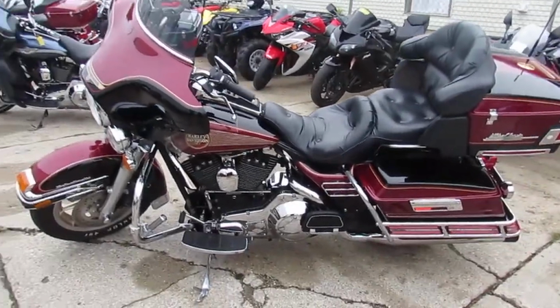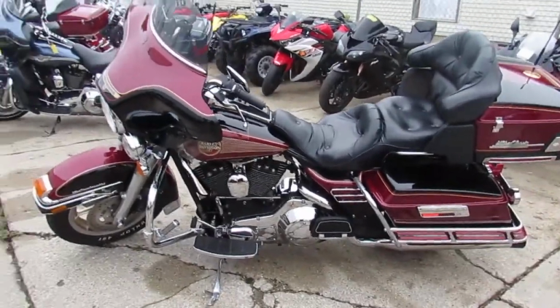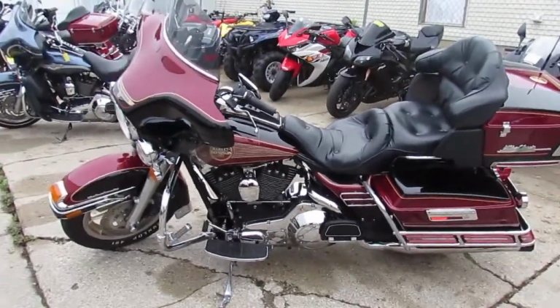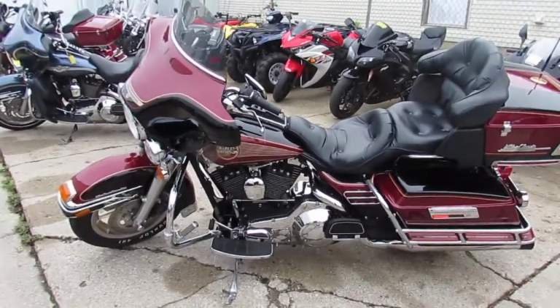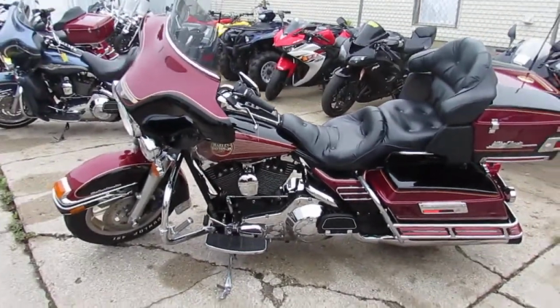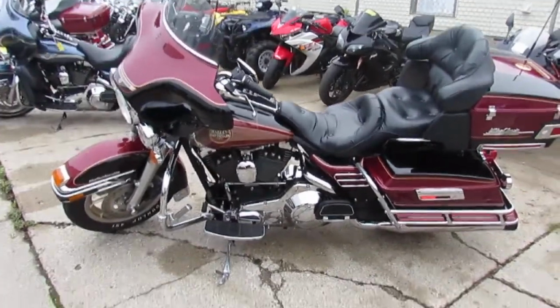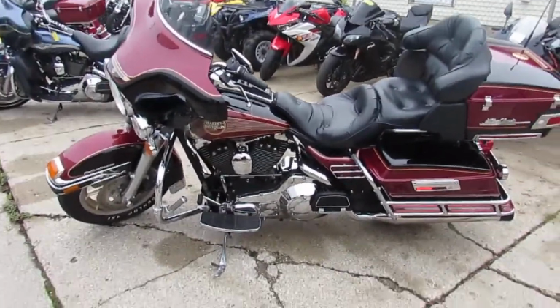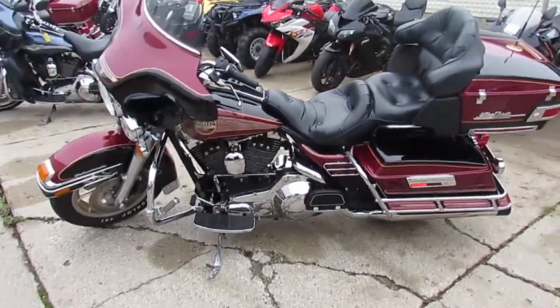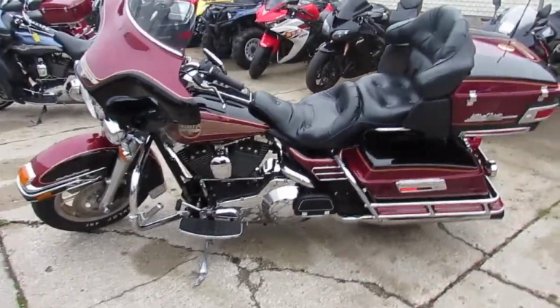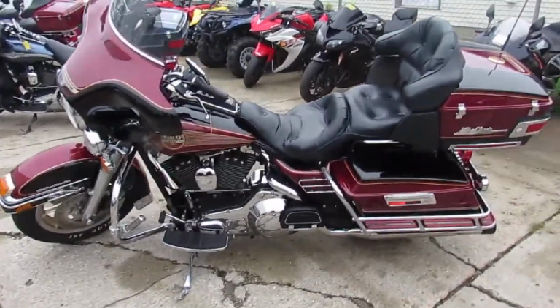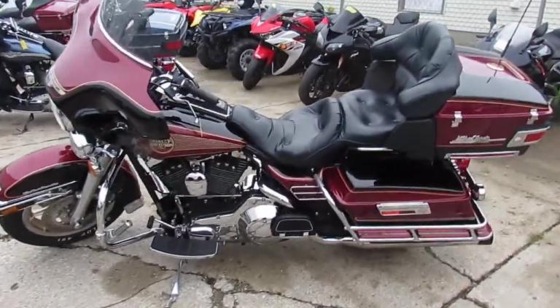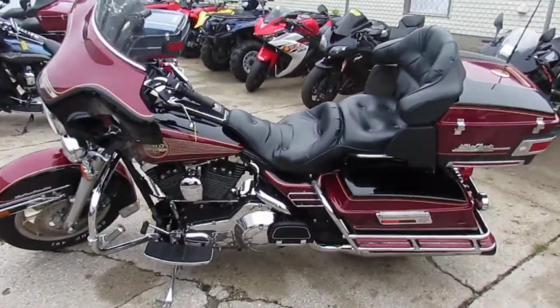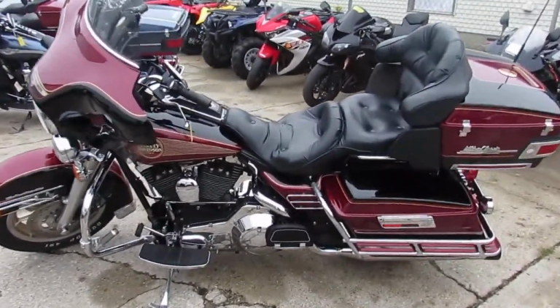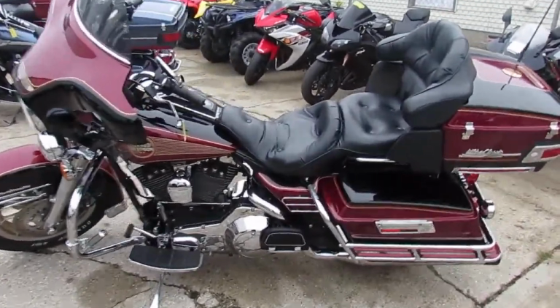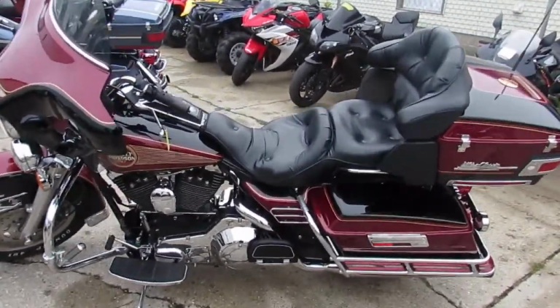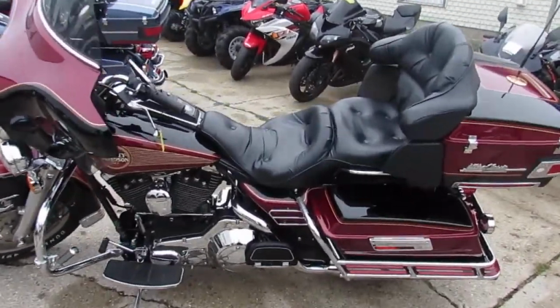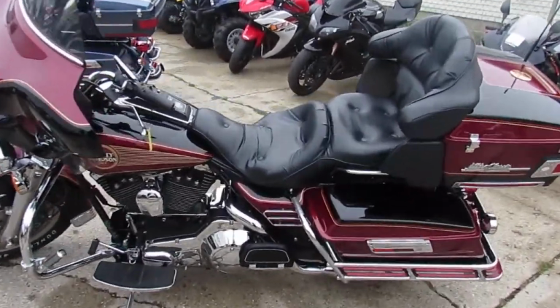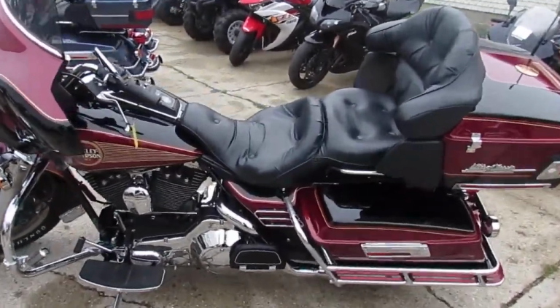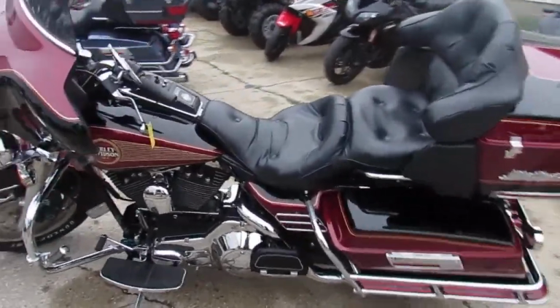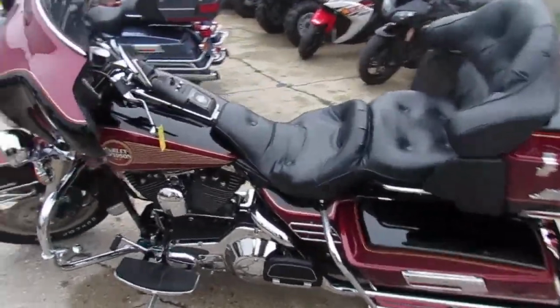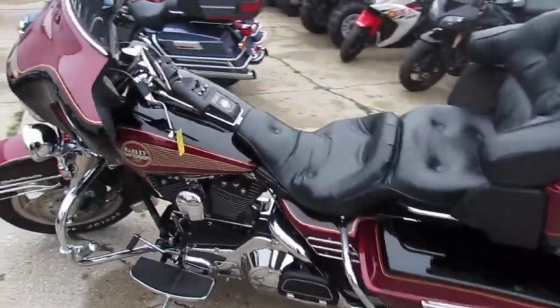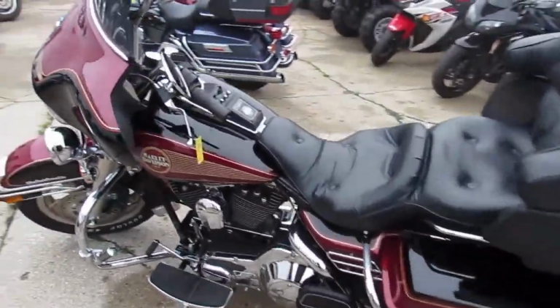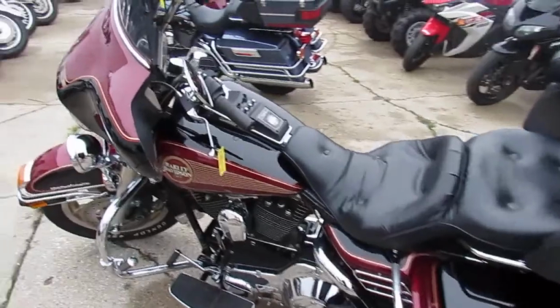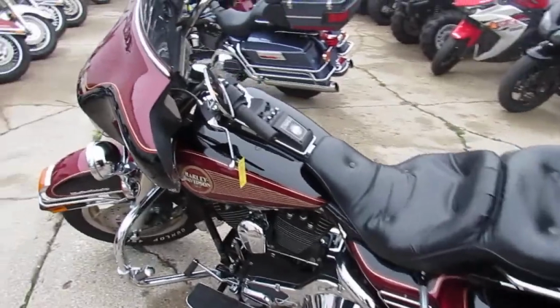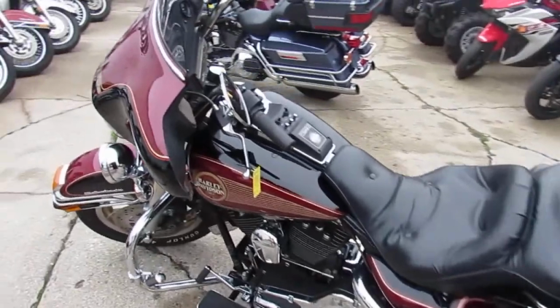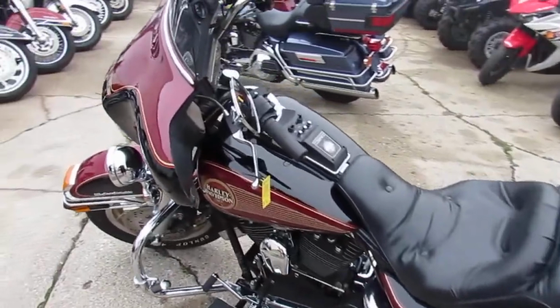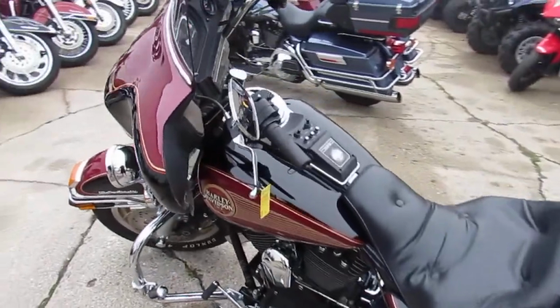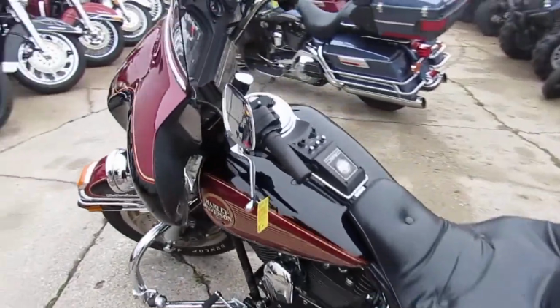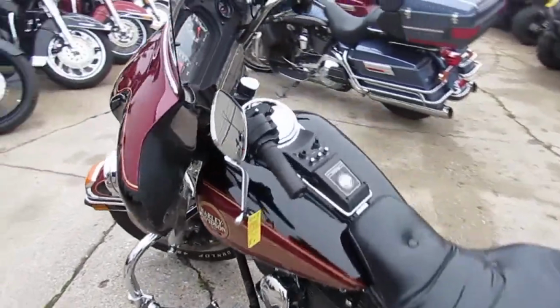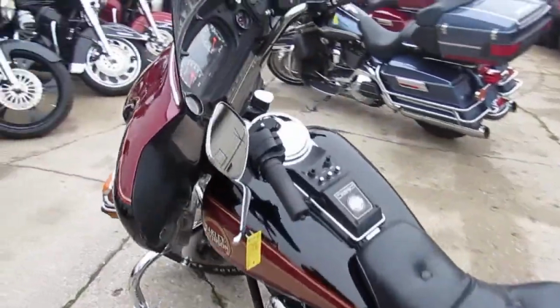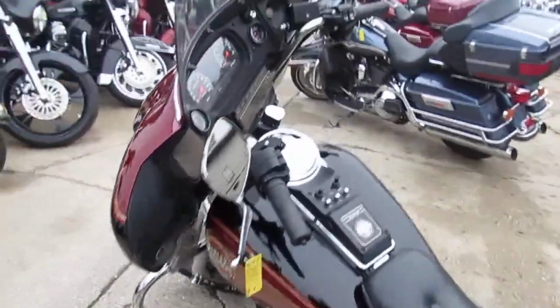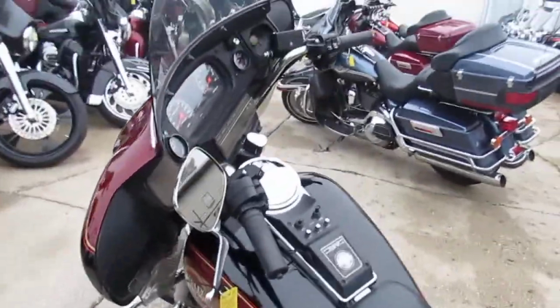It's got the aftermarket exhaust, it's got the add-on cruise, and the radio sounds great.